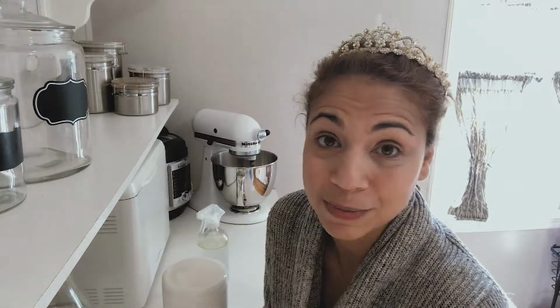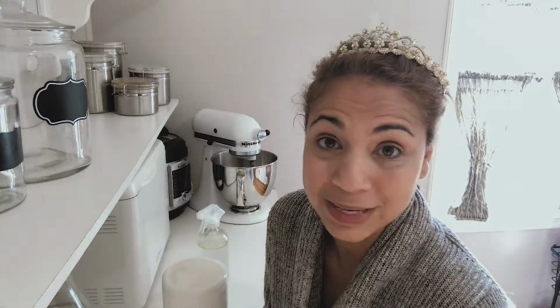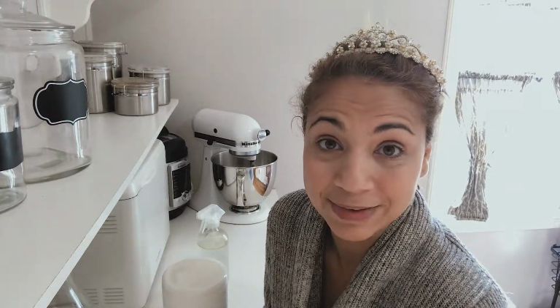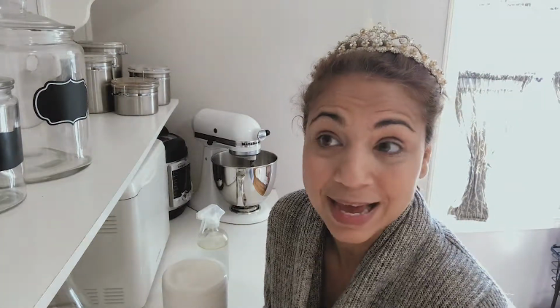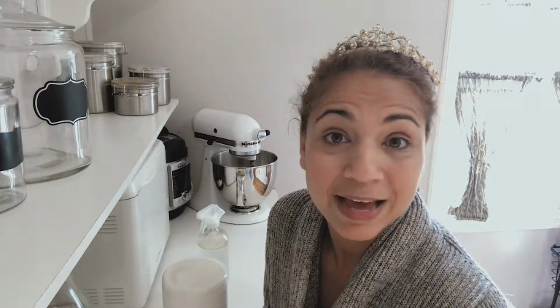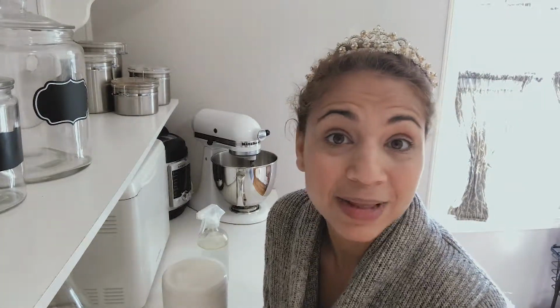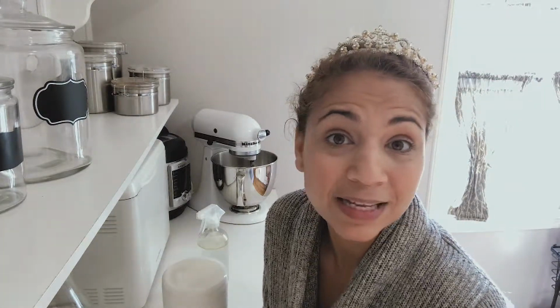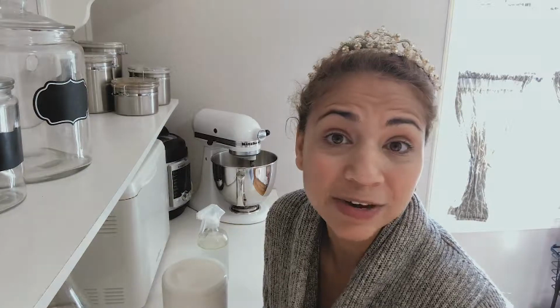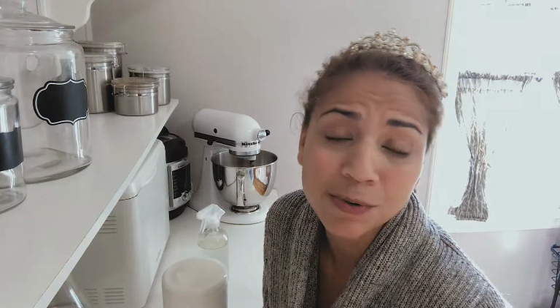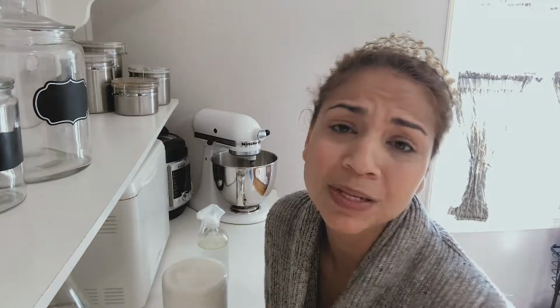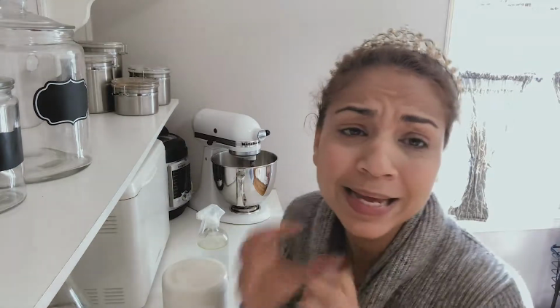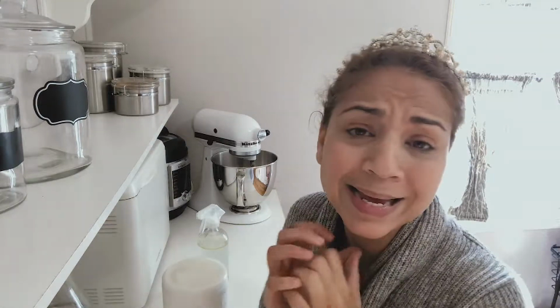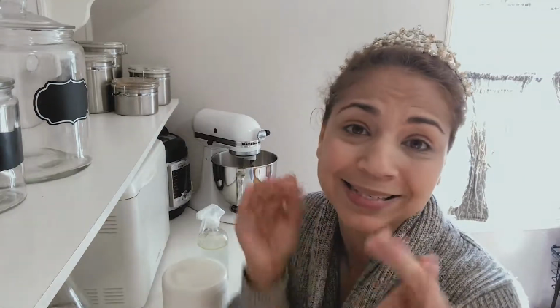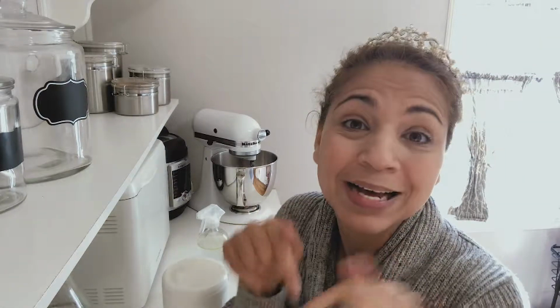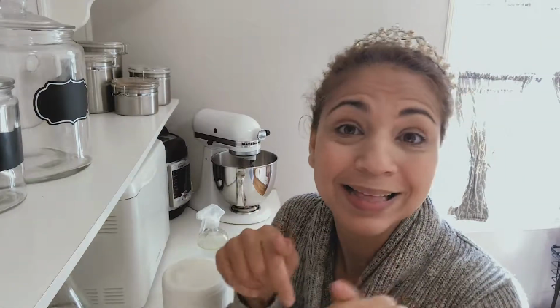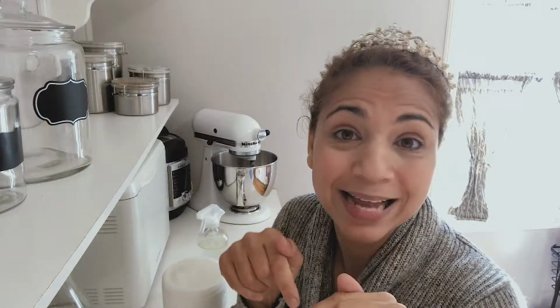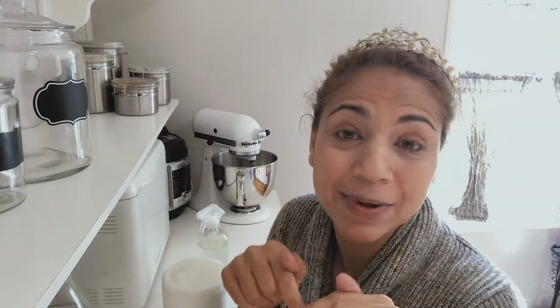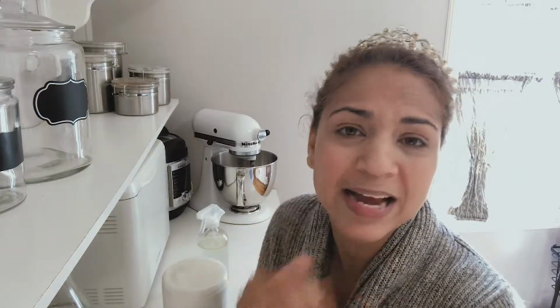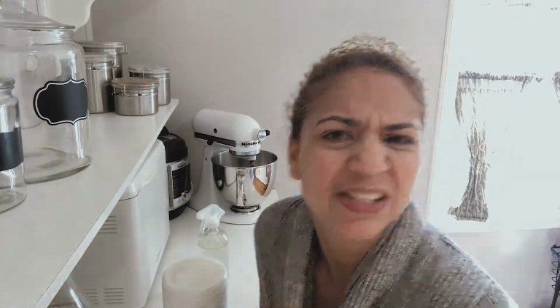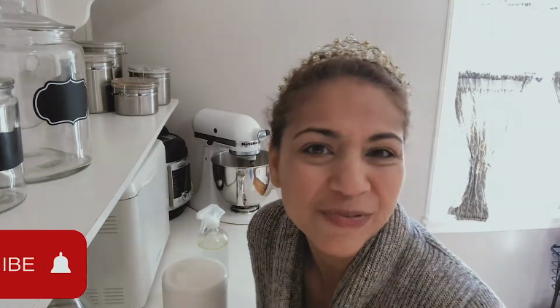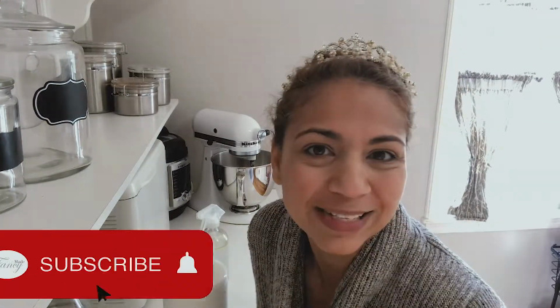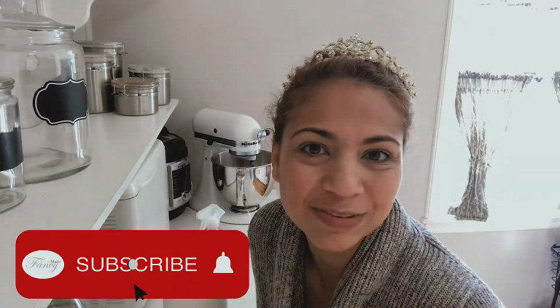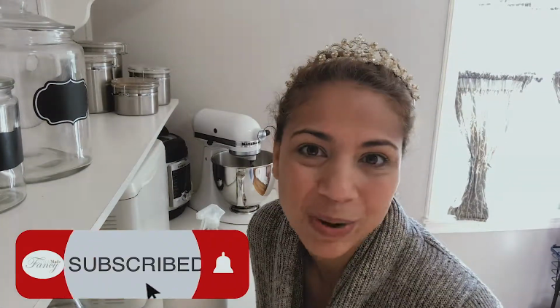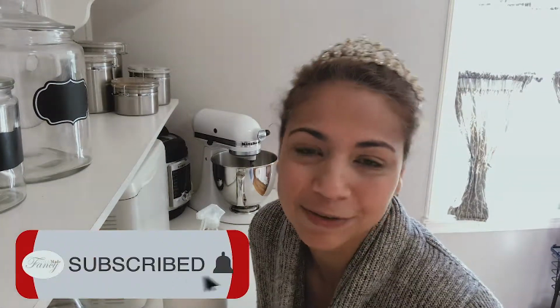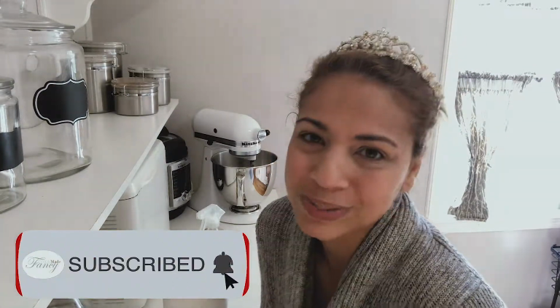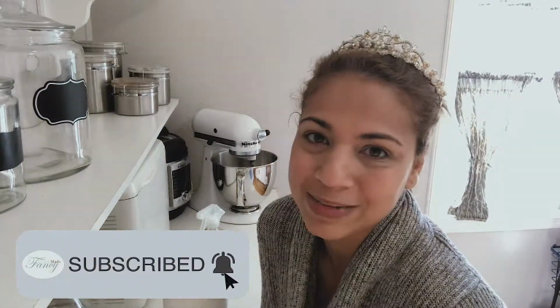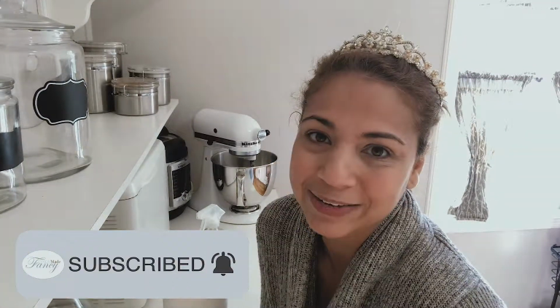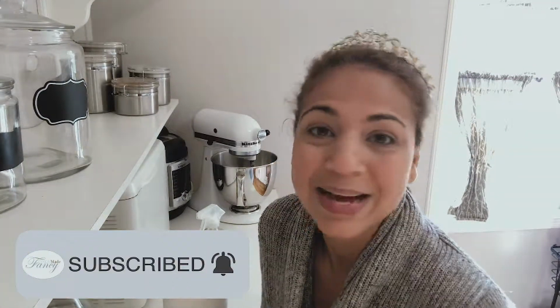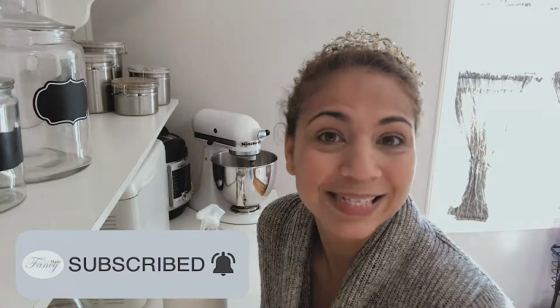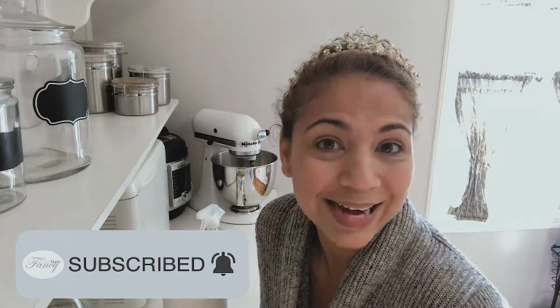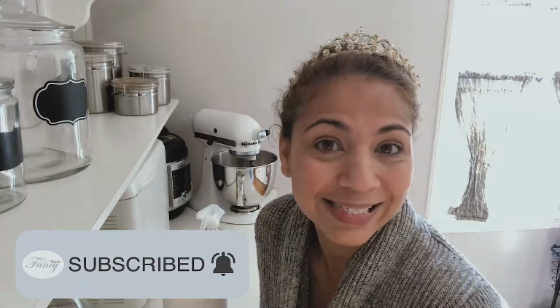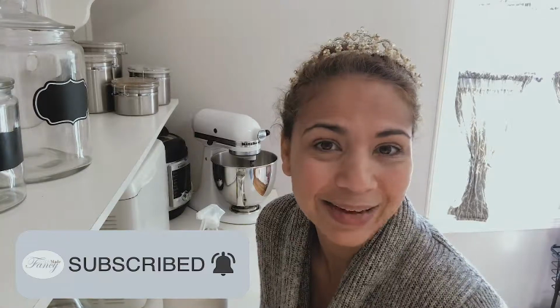Thanks for watching this short video on making your own DIY cleaning products using essential oils from Young Living. If you like this video, please hit the like button and don't forget to subscribe. Show some love — see you next time!